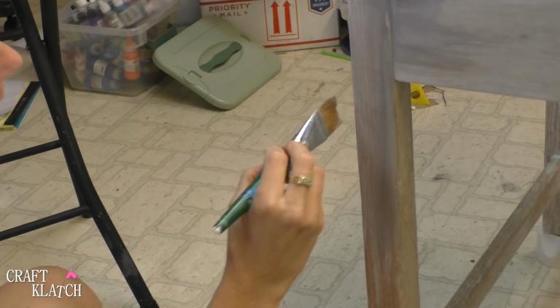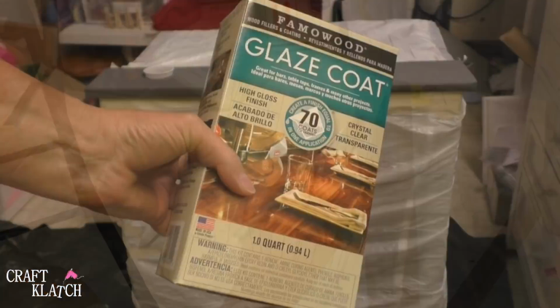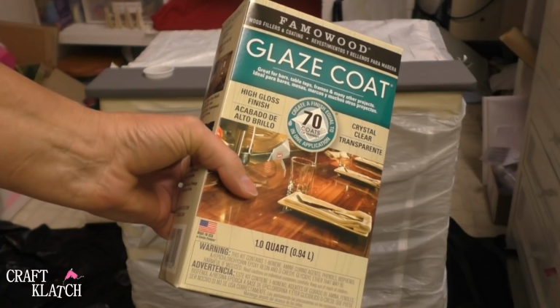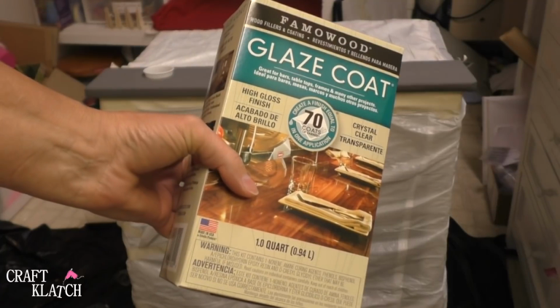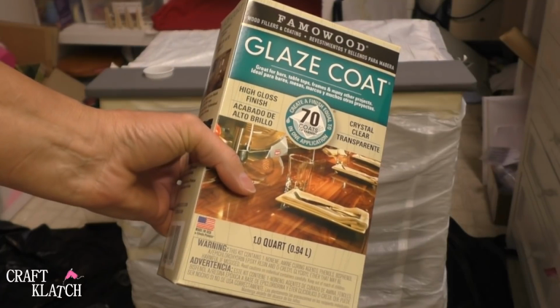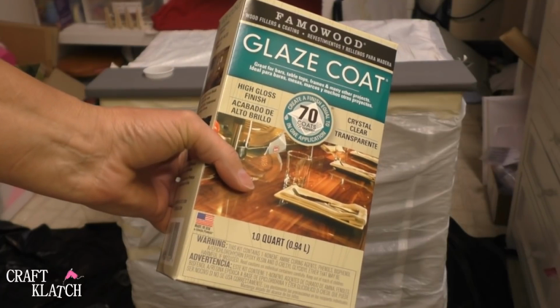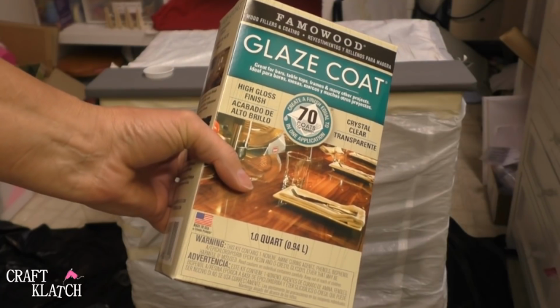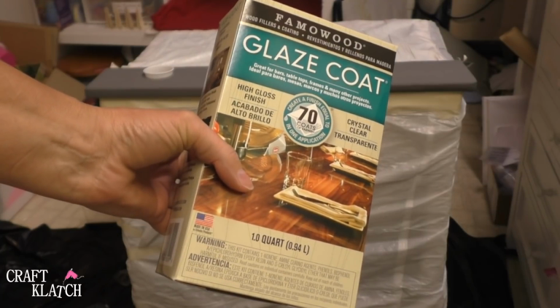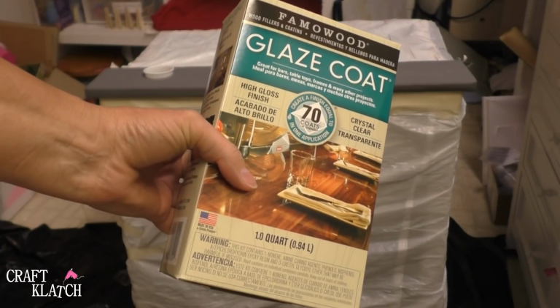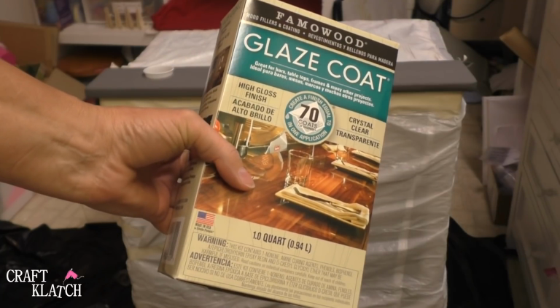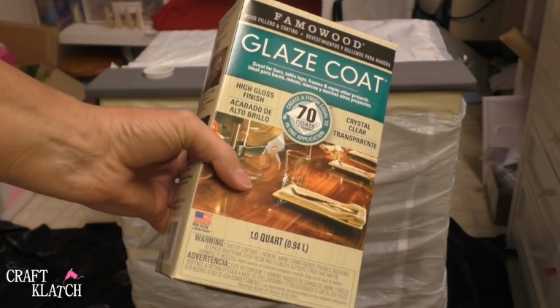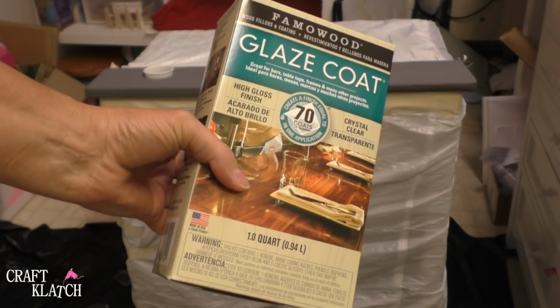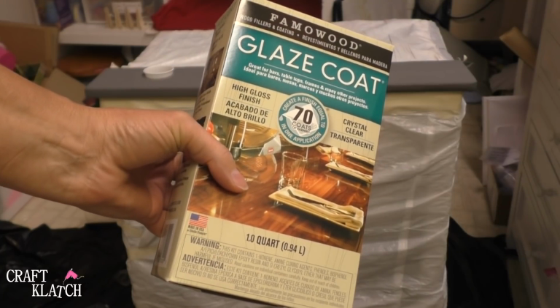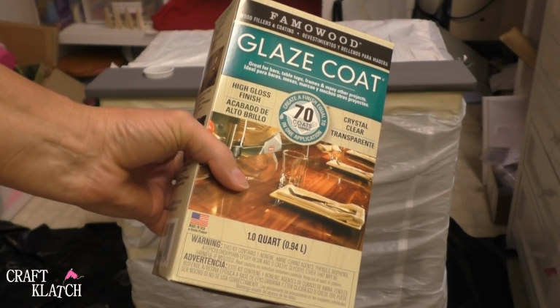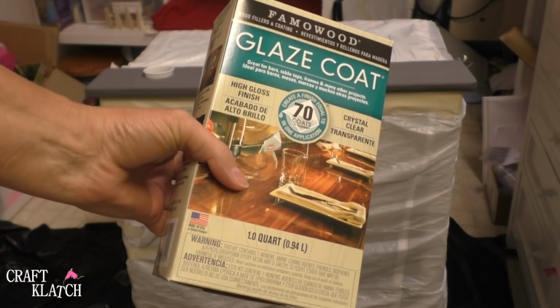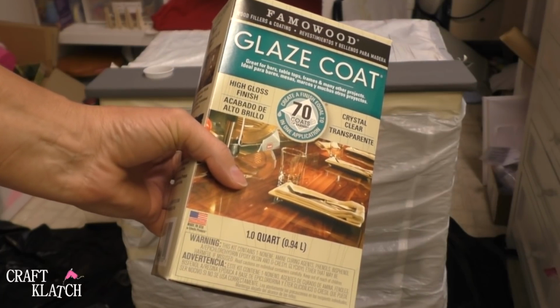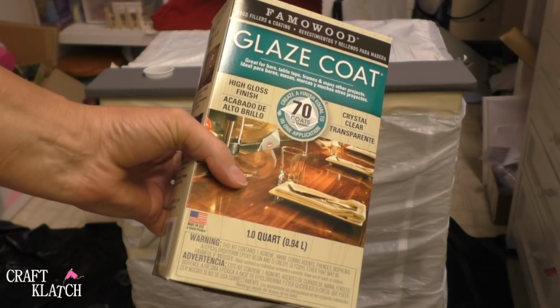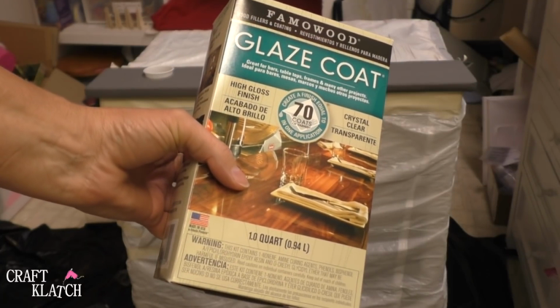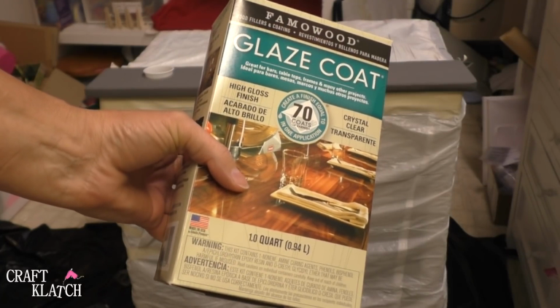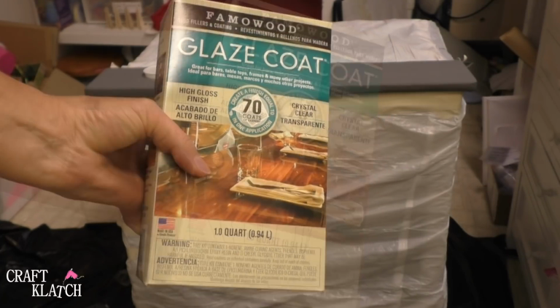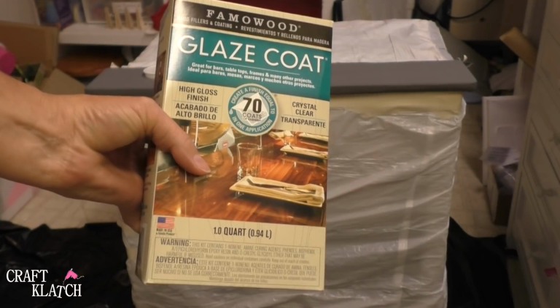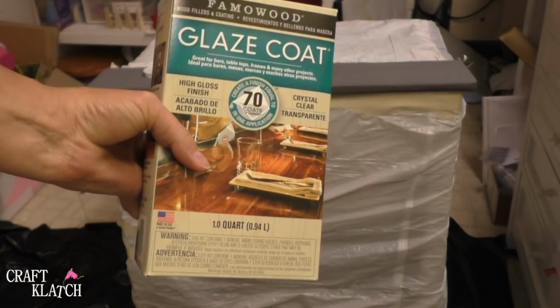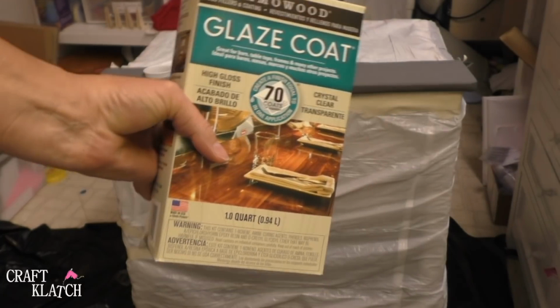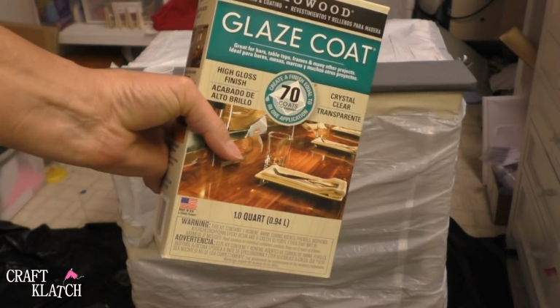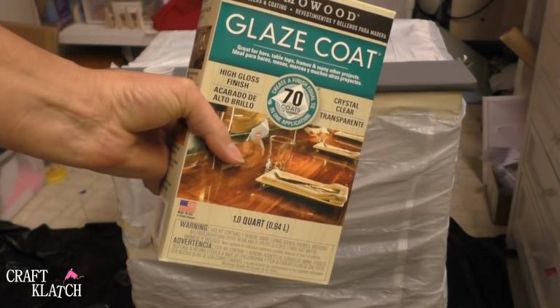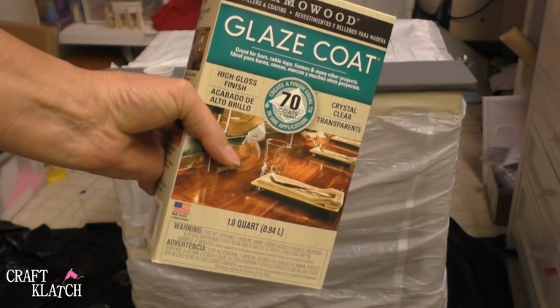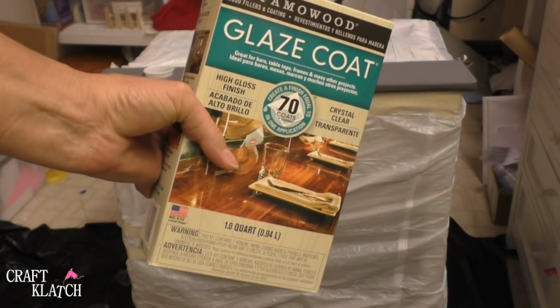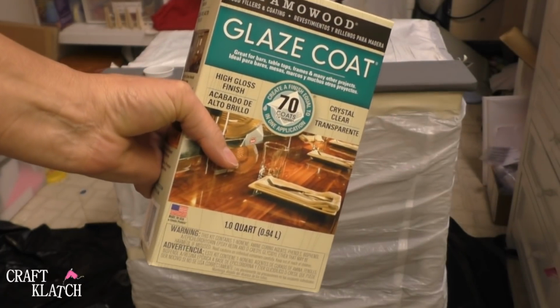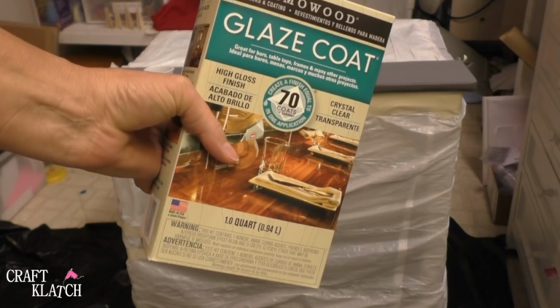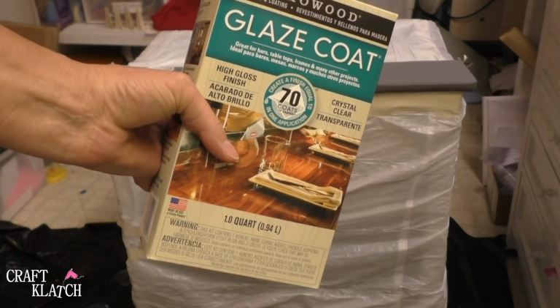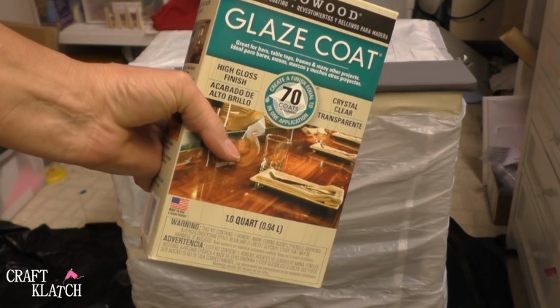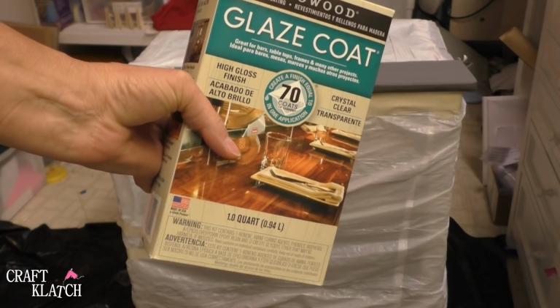They also sent me their glaze coat to use over the Unicorn Spit, so we're going to give that a try on the table as well.